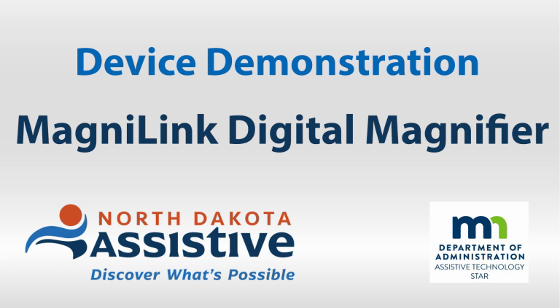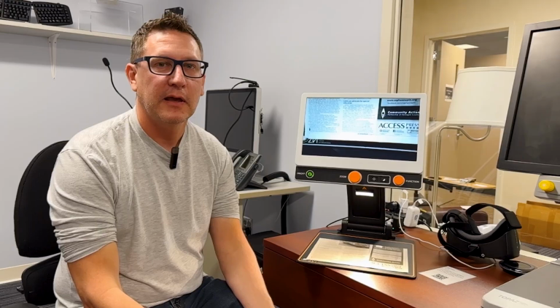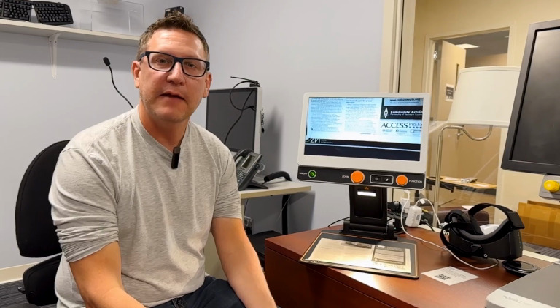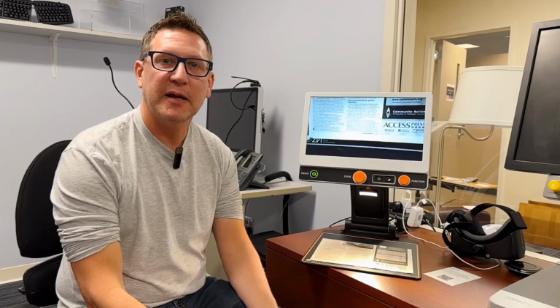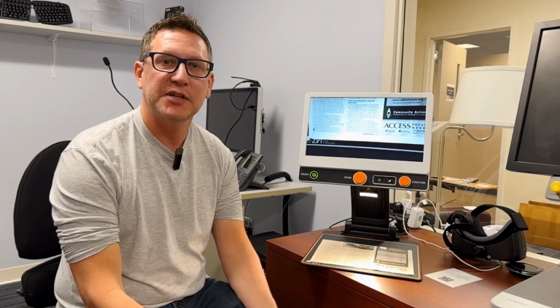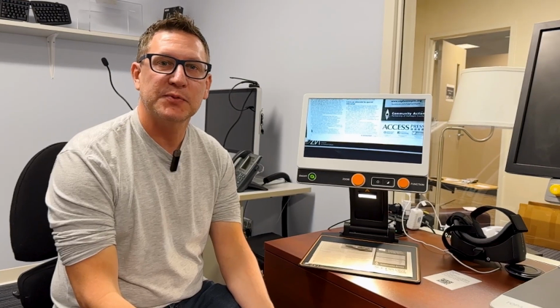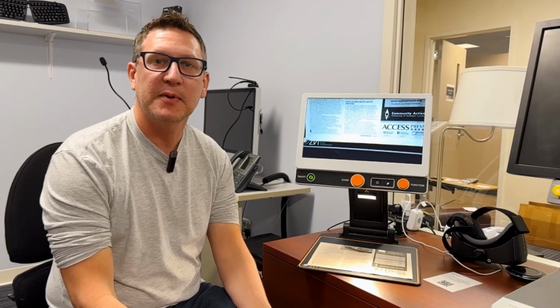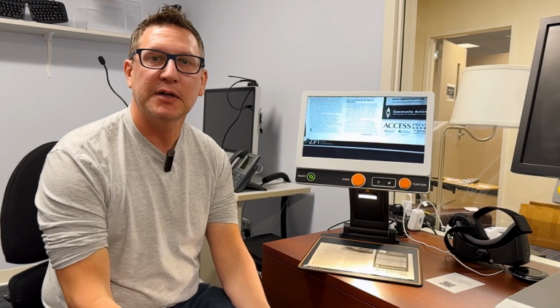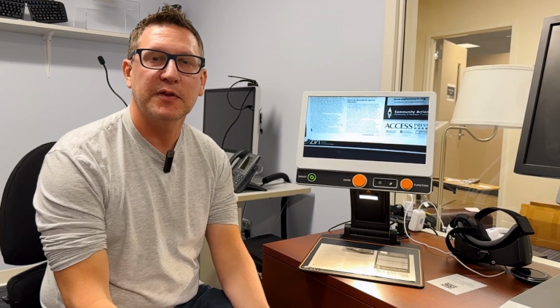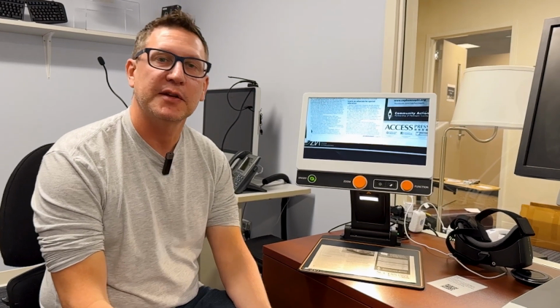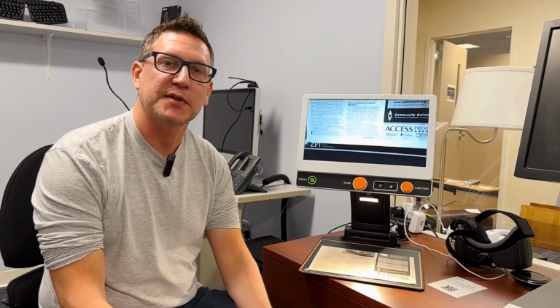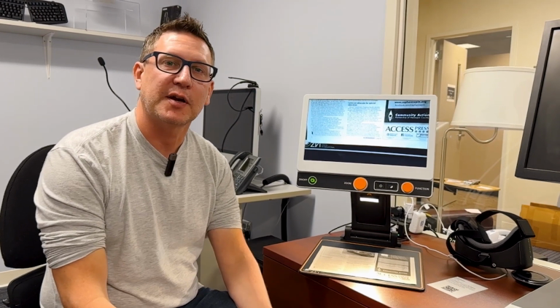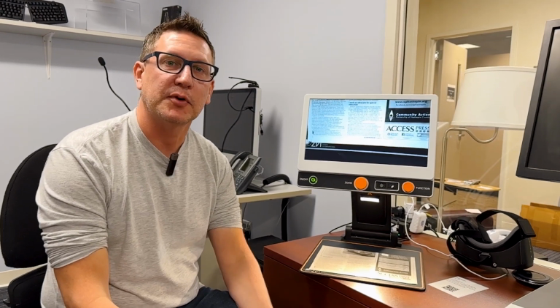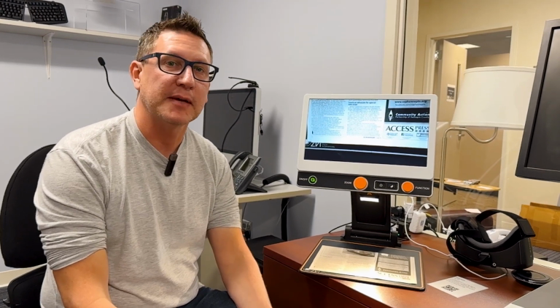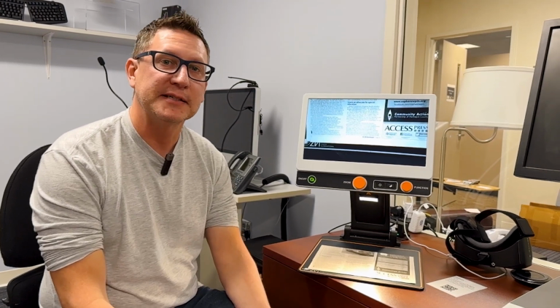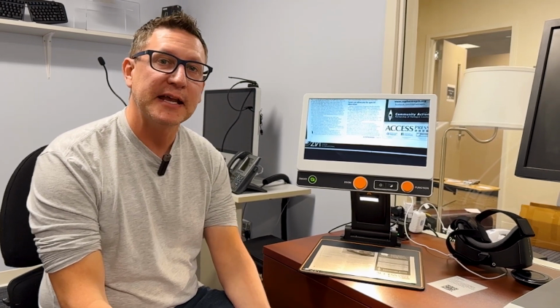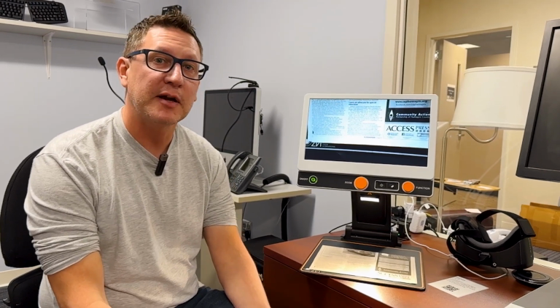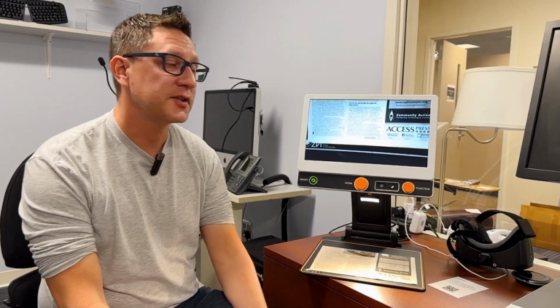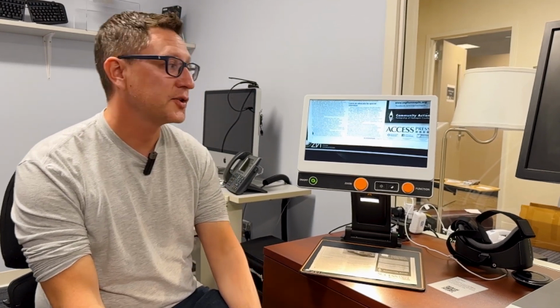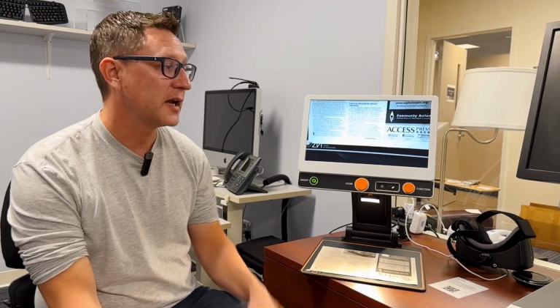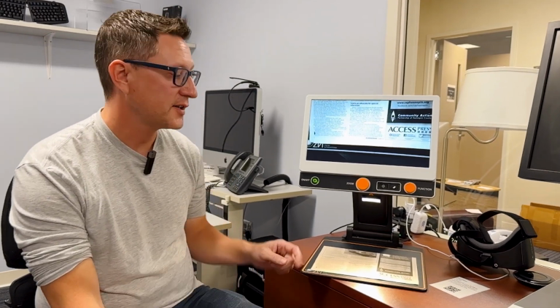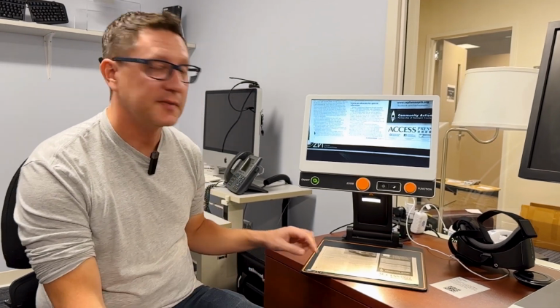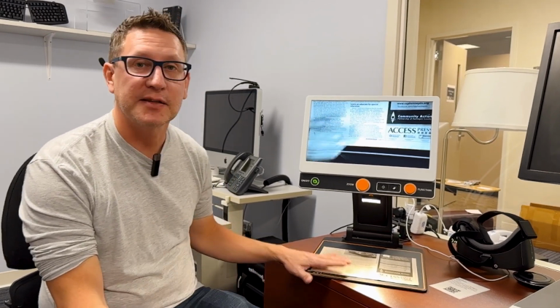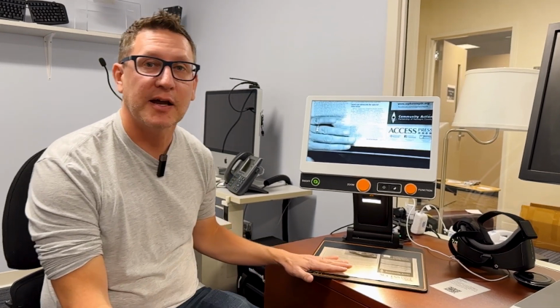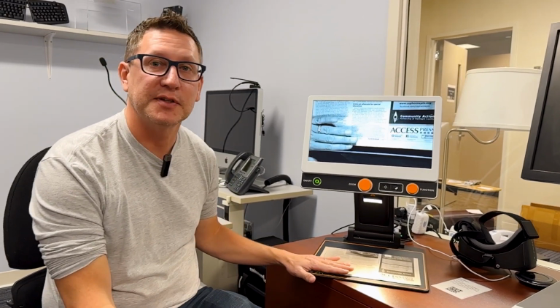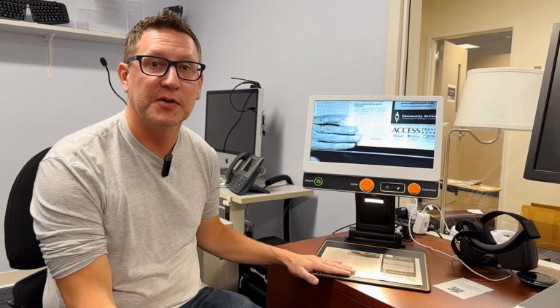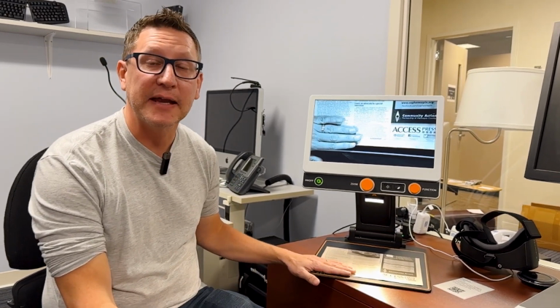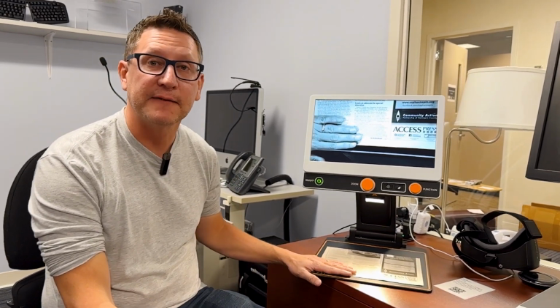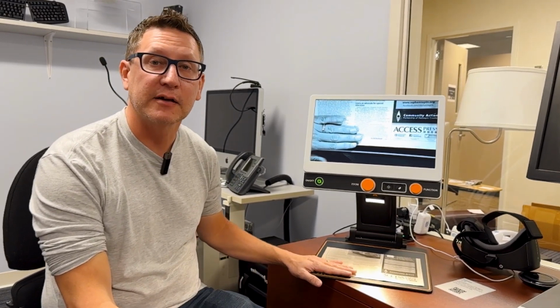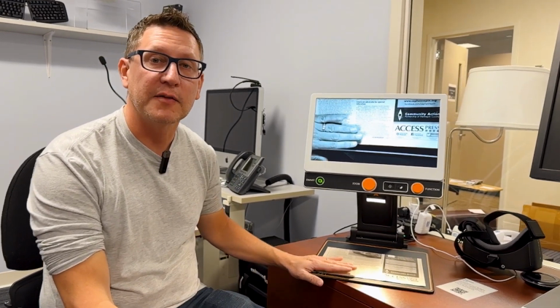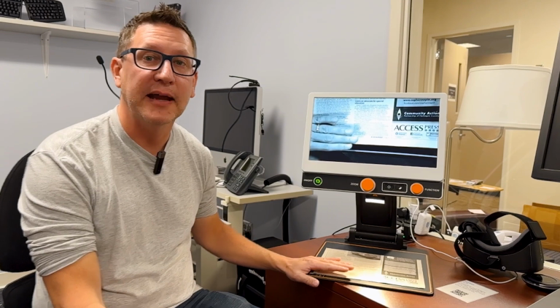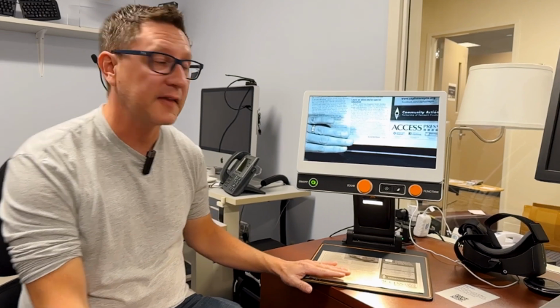Hey everybody, Jameis Wehrenberg here with the Minnesota Star program. Today I wanted to show you an awesome desktop digital magnifier called the MagnaLink.